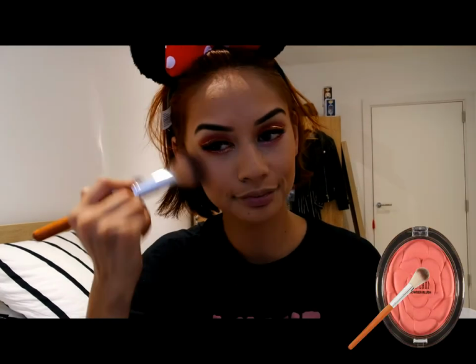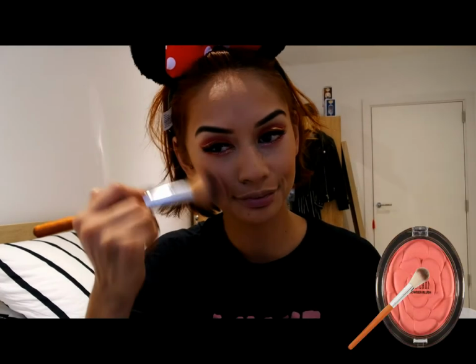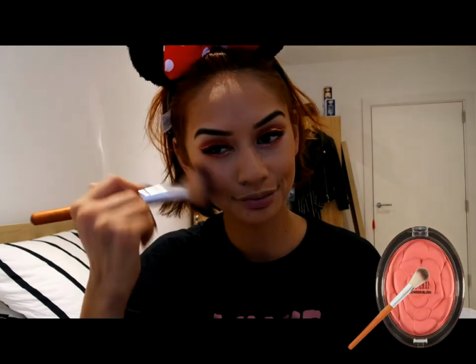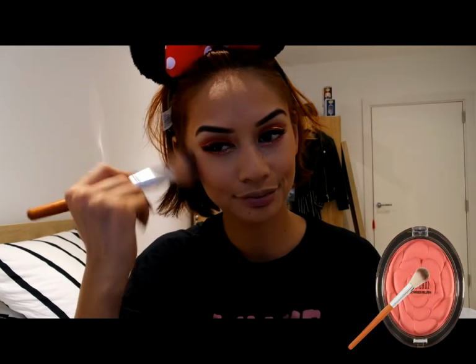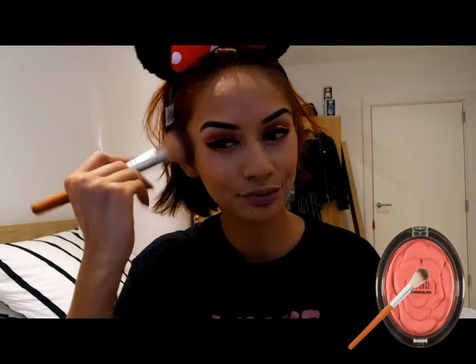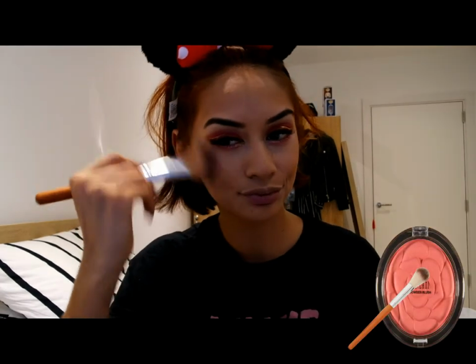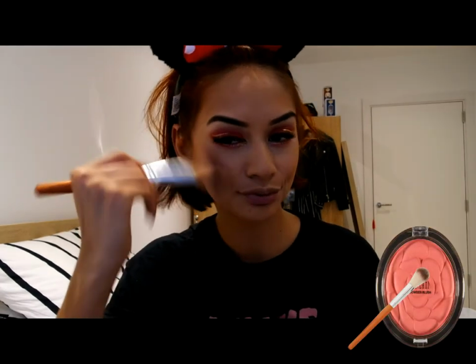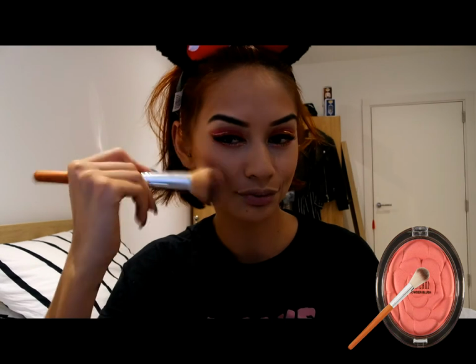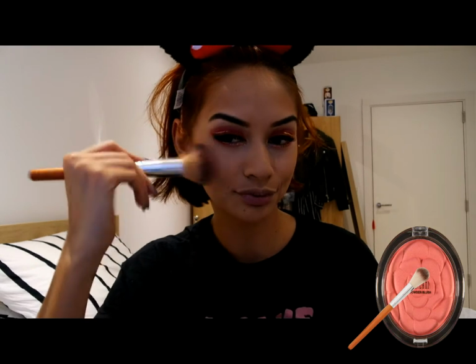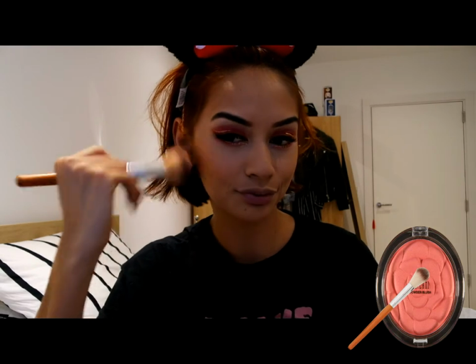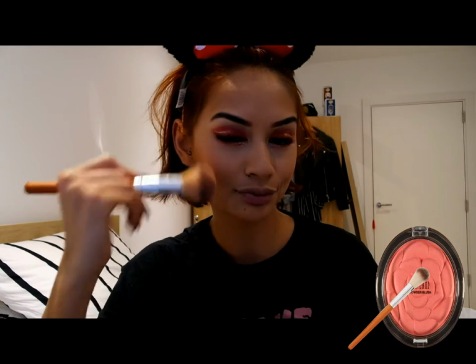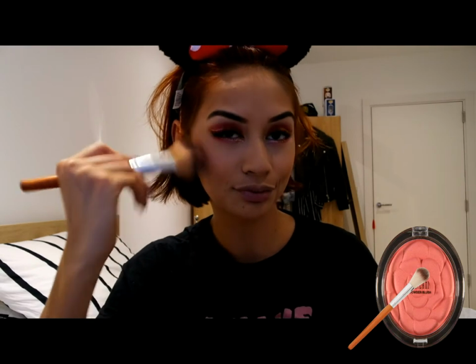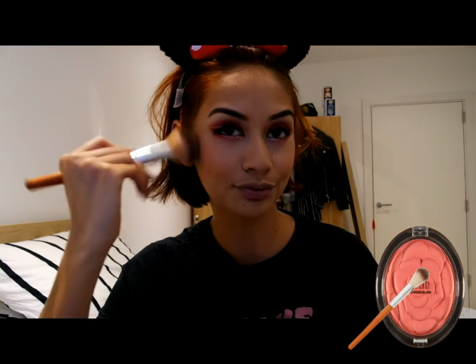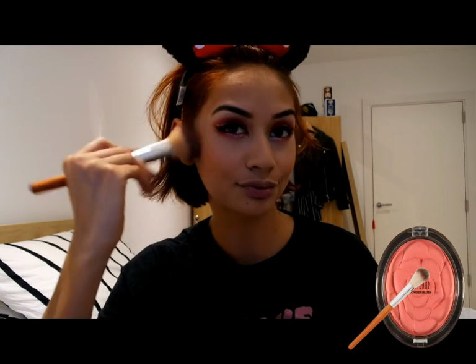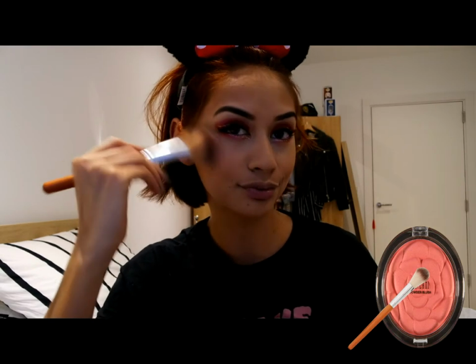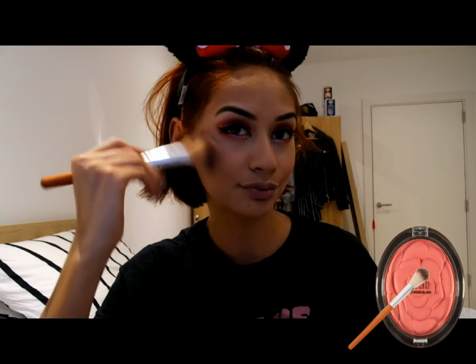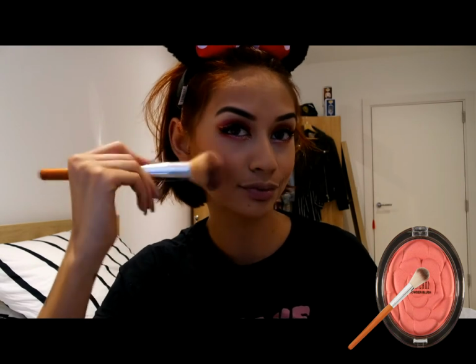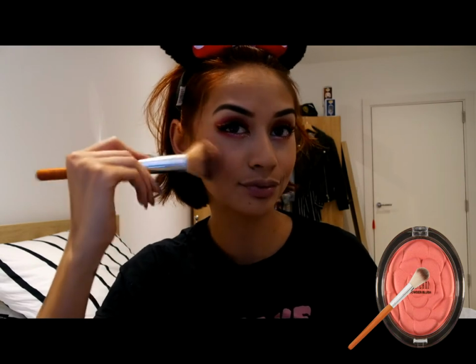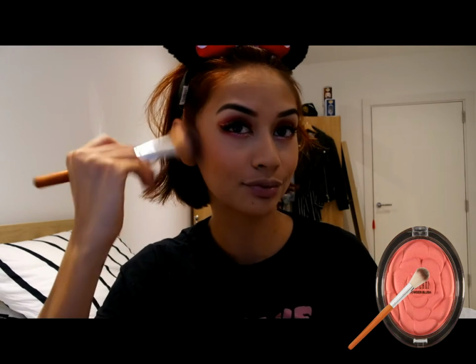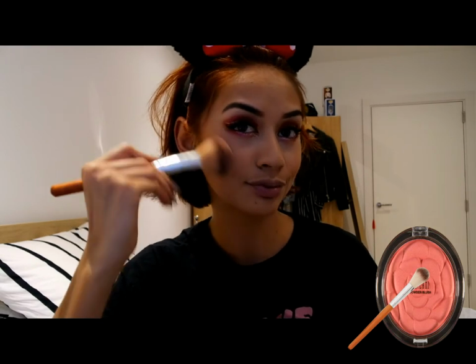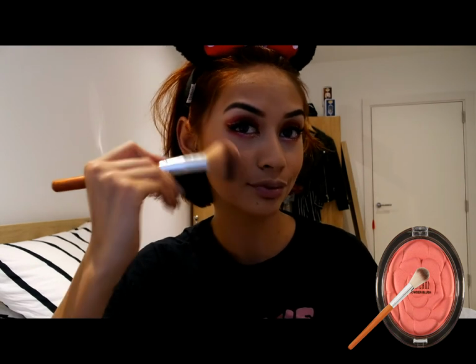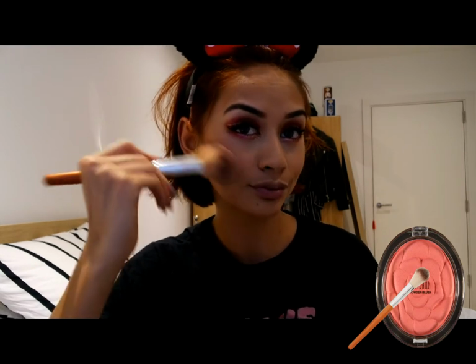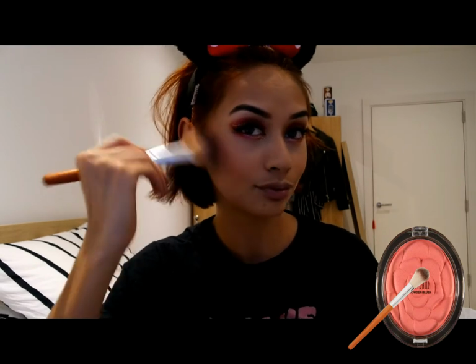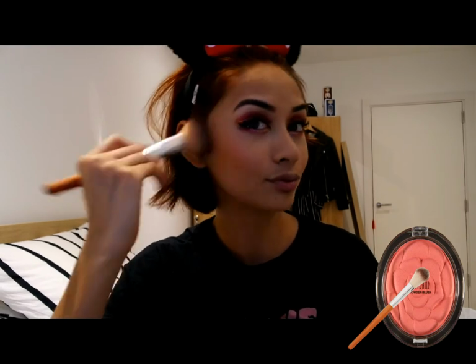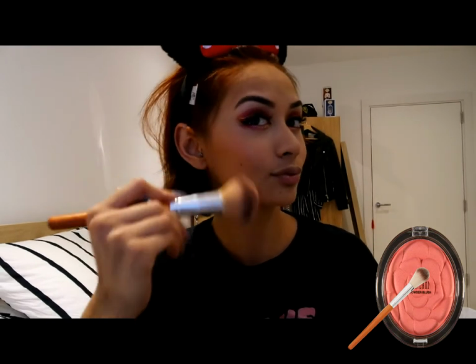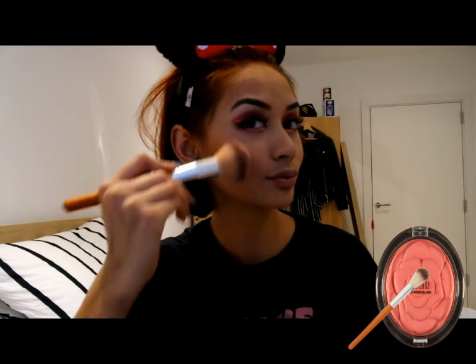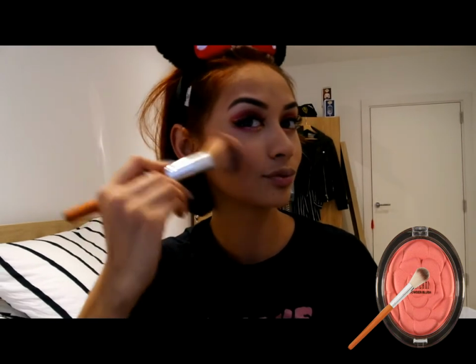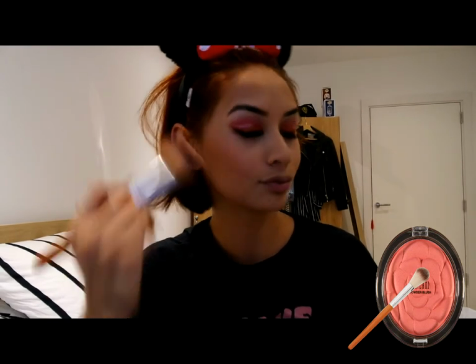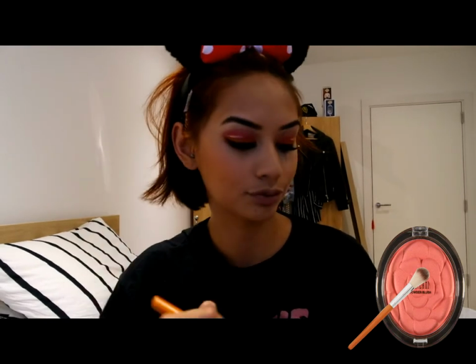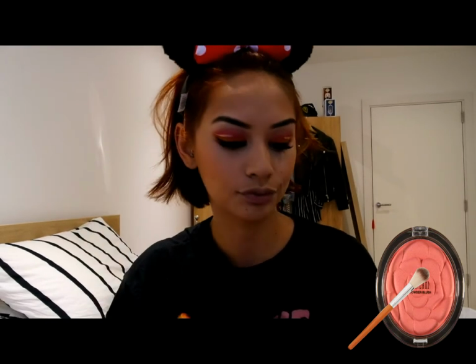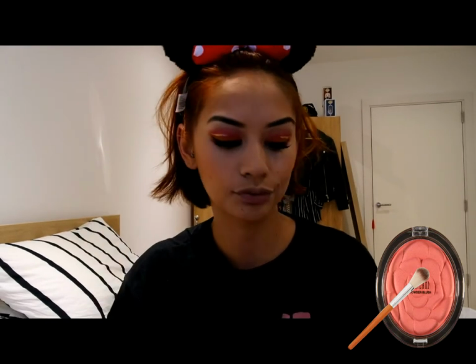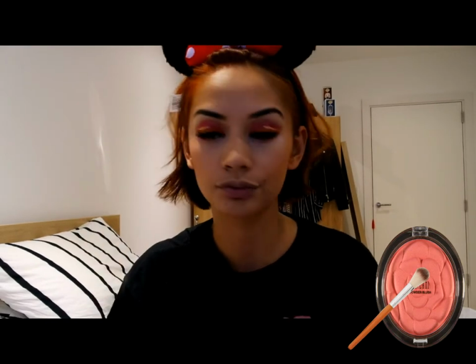For blush, I am going to be using the Milani Powder Blush in Tea Rose and applying it on my apples of my cheek.